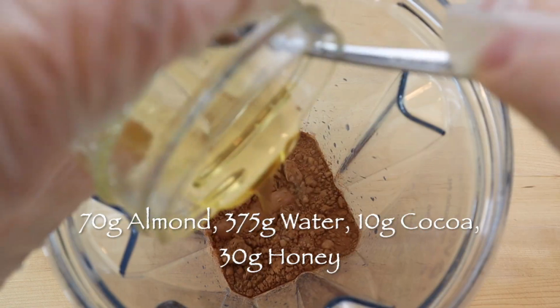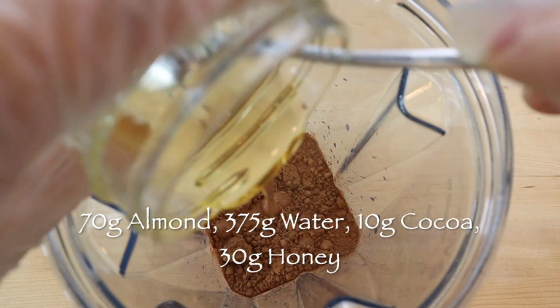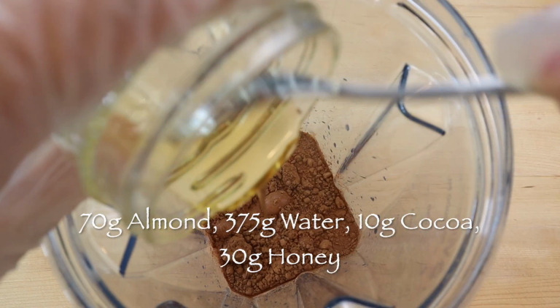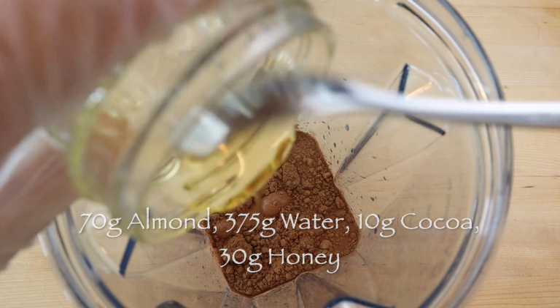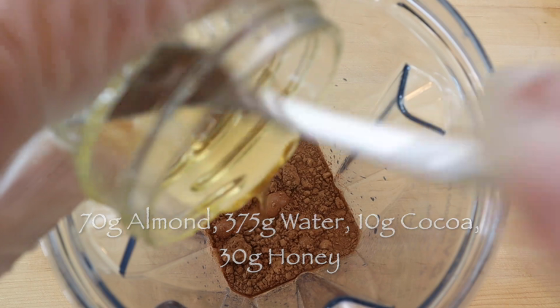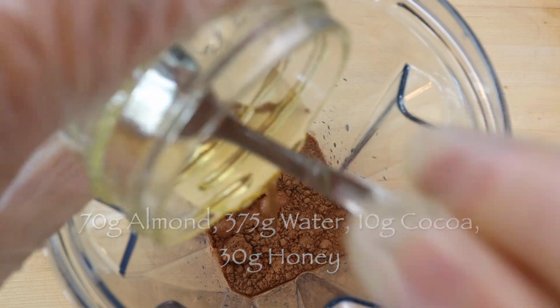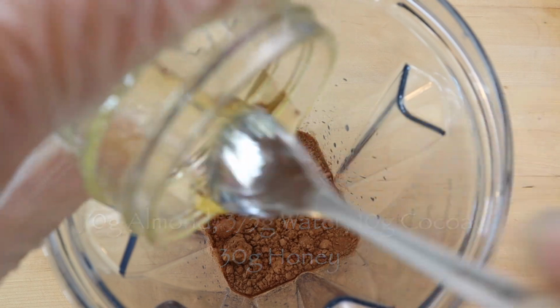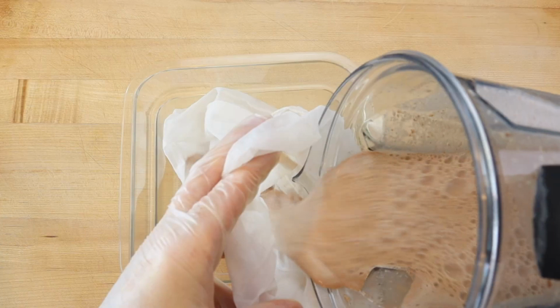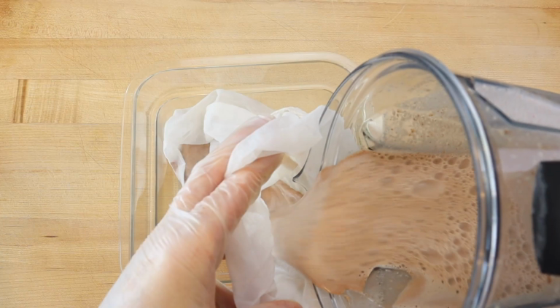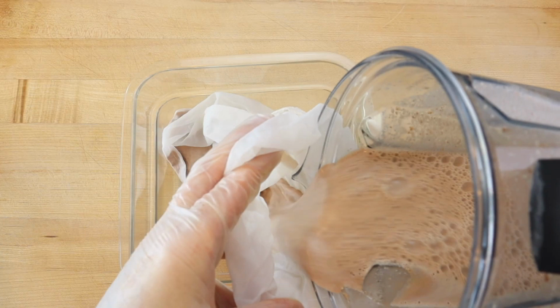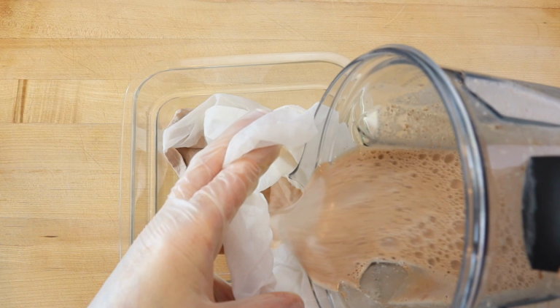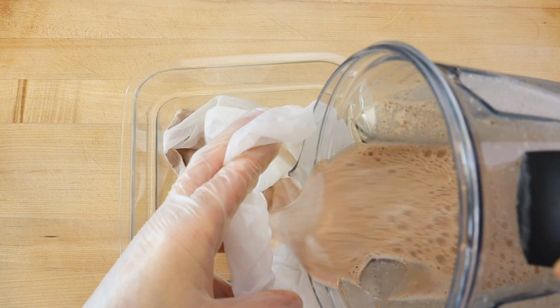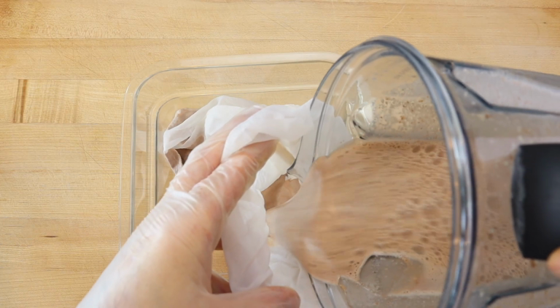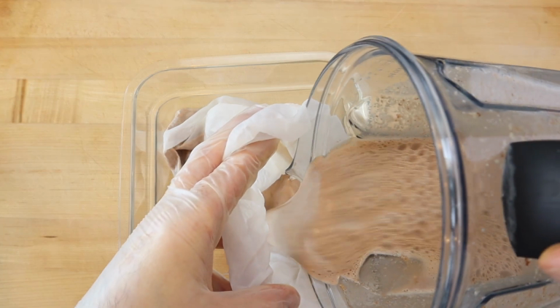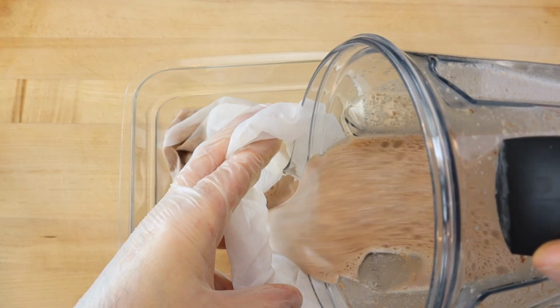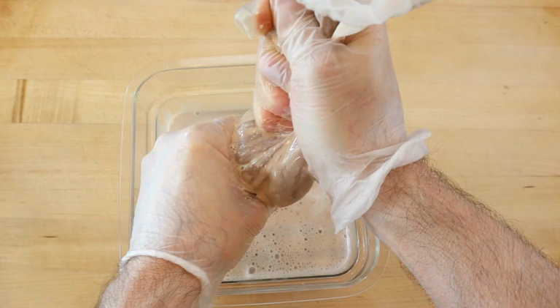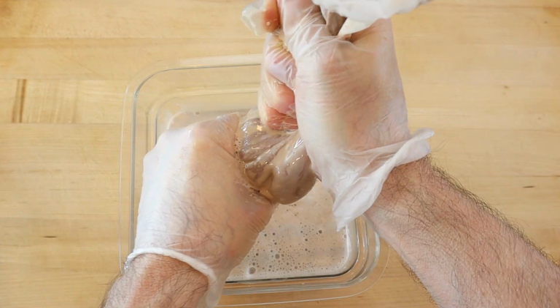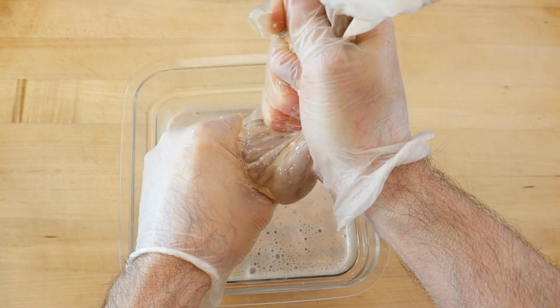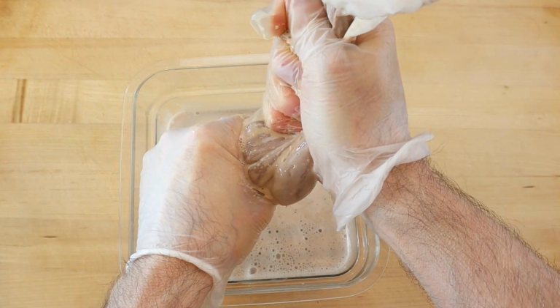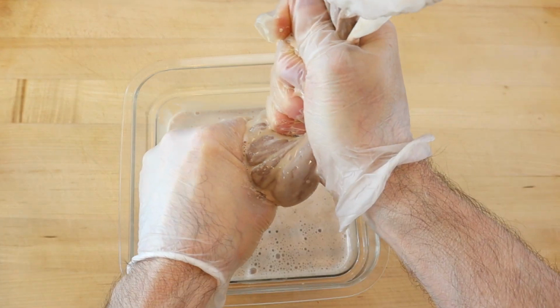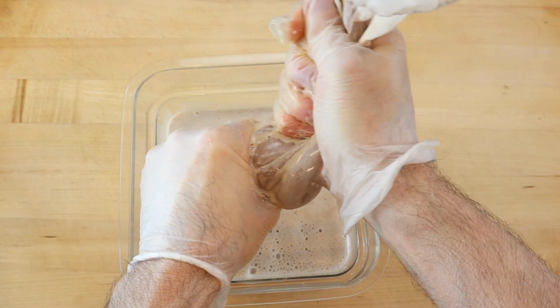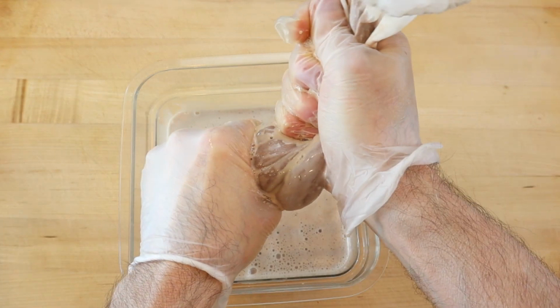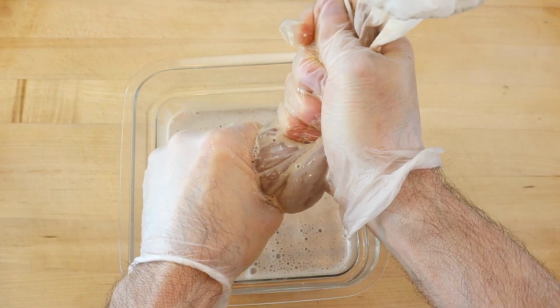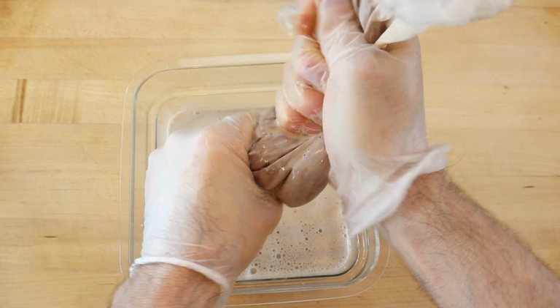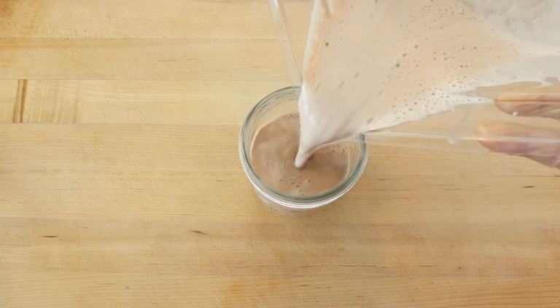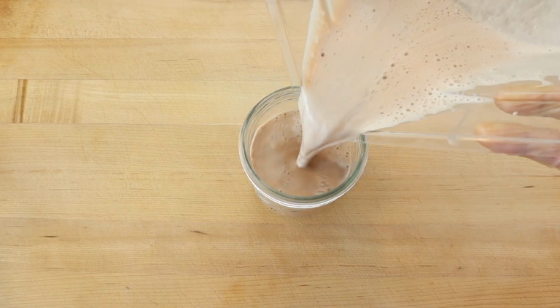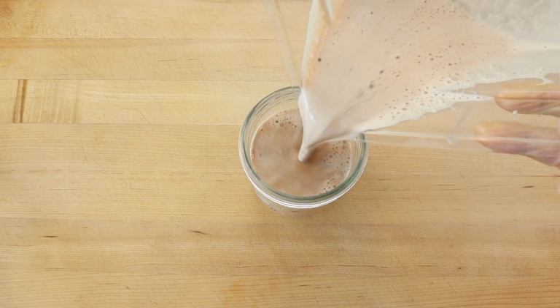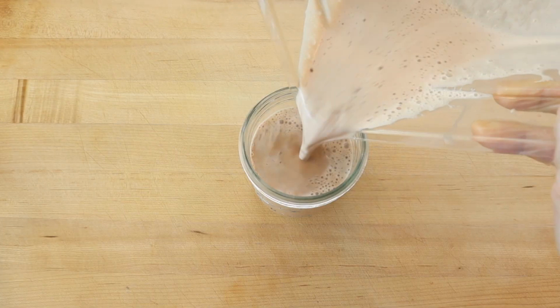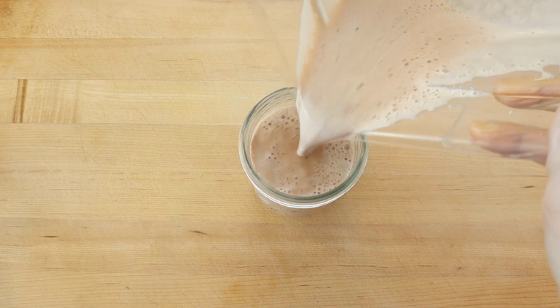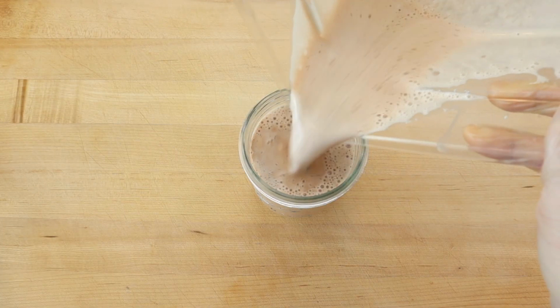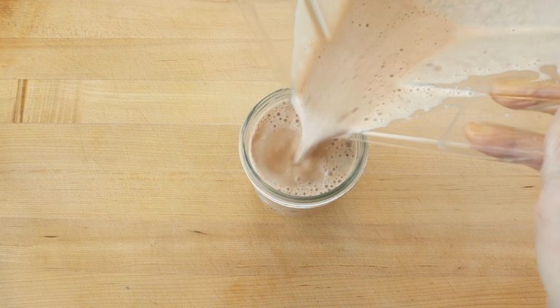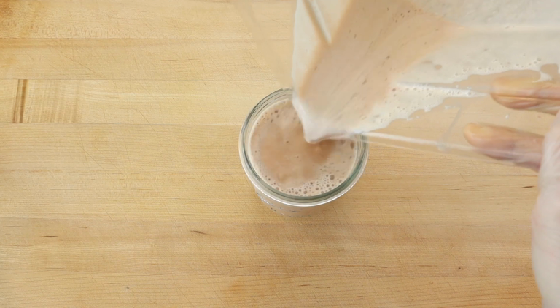Then strain through a nut milk bag. Stored in the refrigerator, chocolate almond milk will be at its best for three or four days.